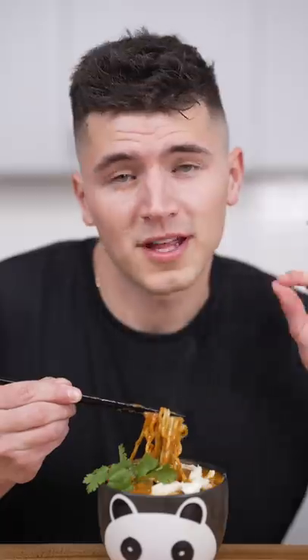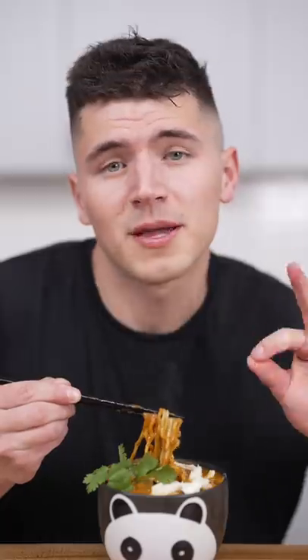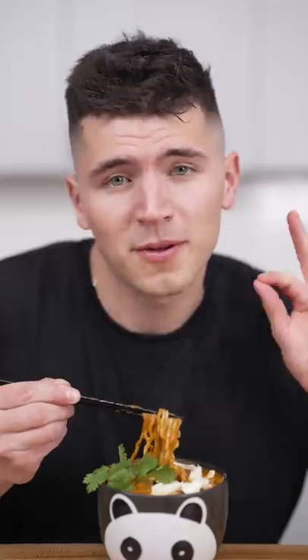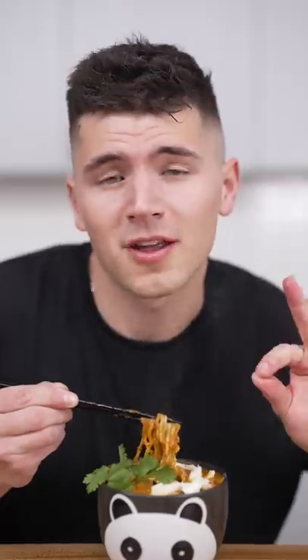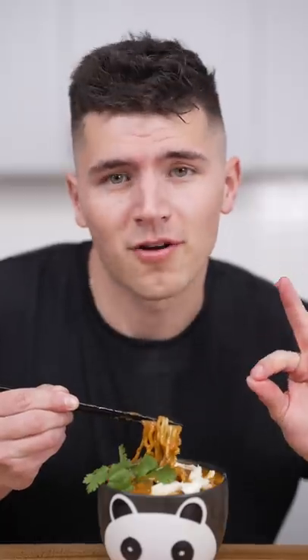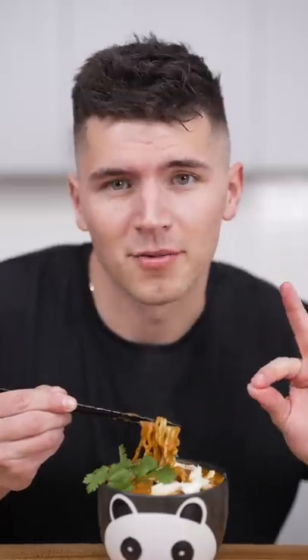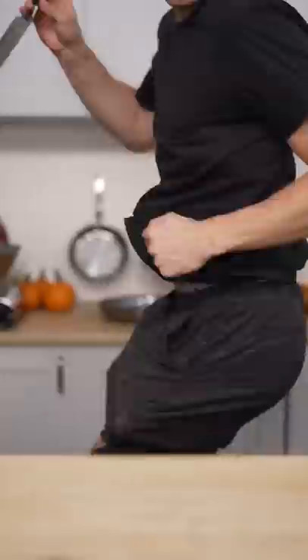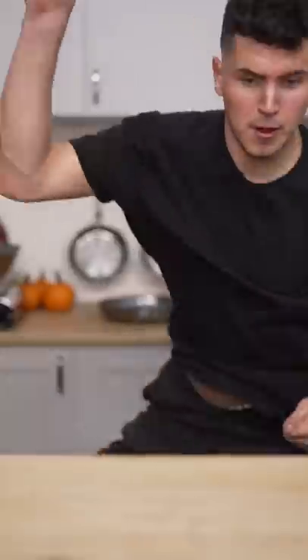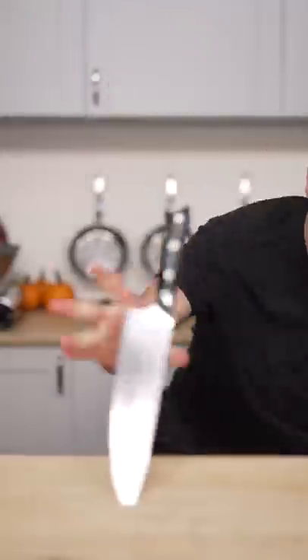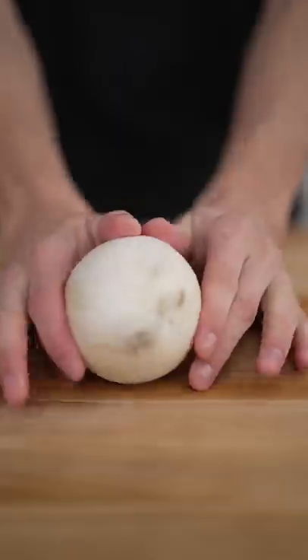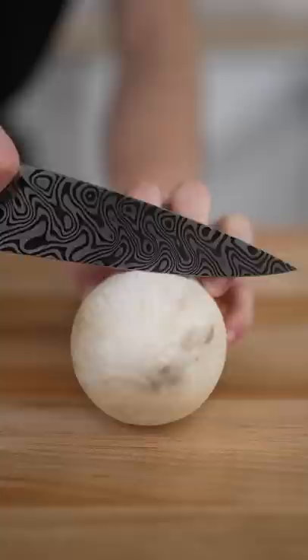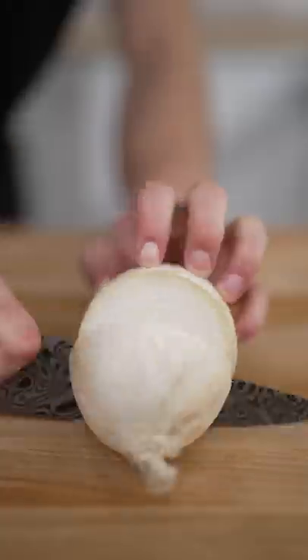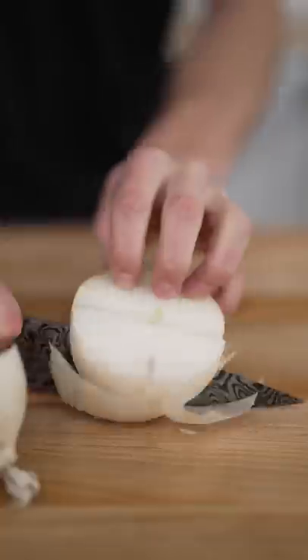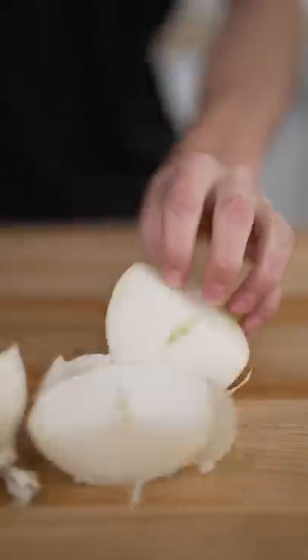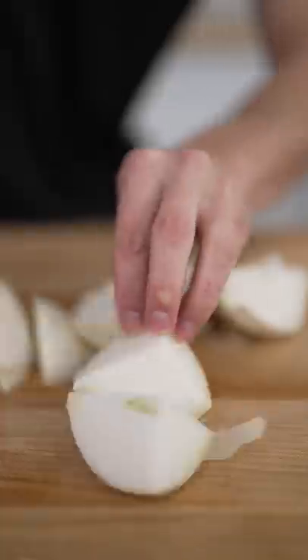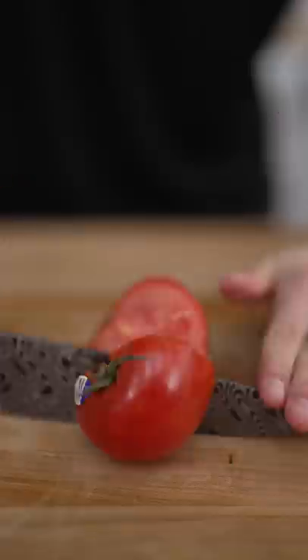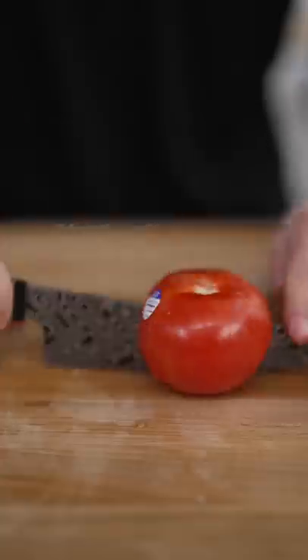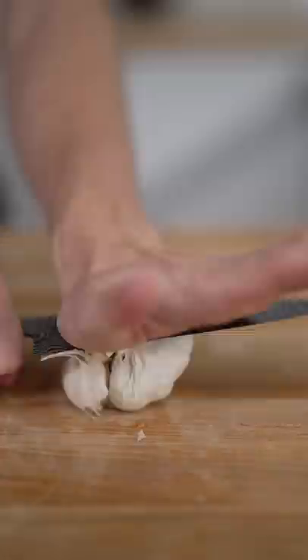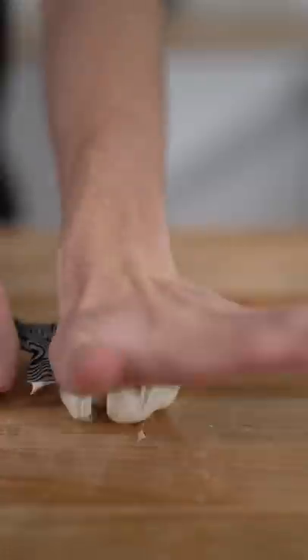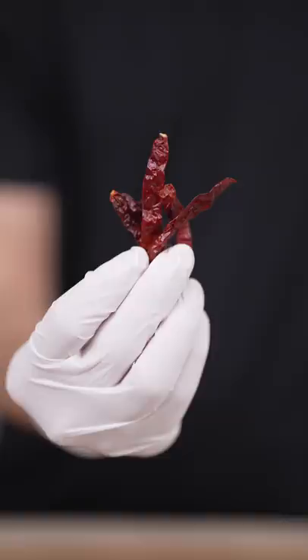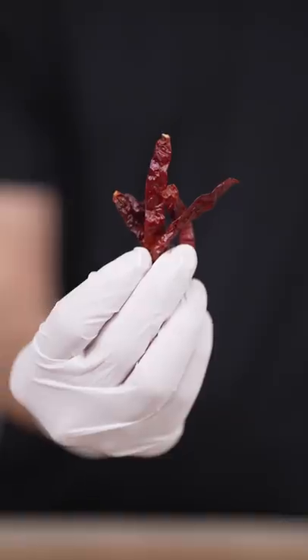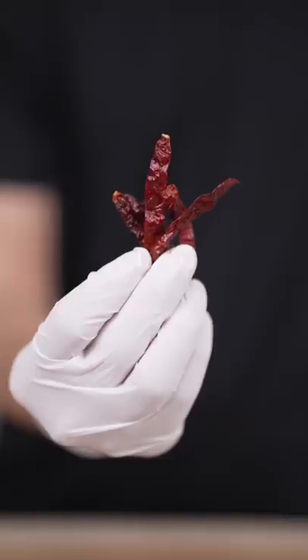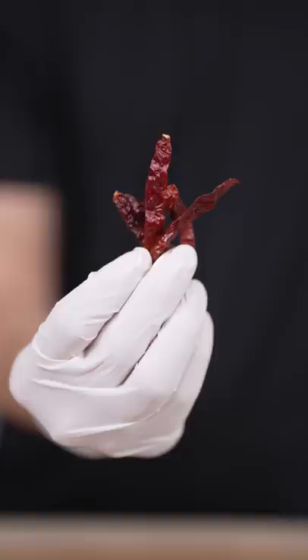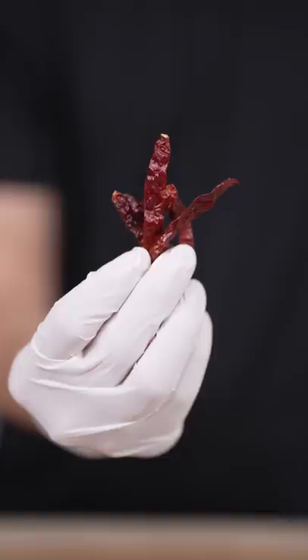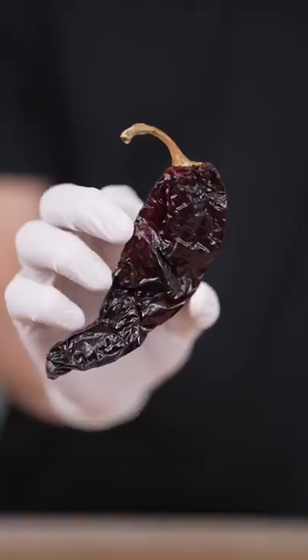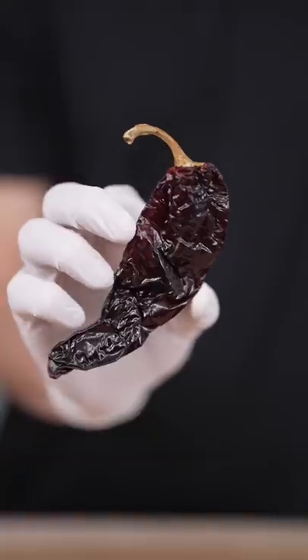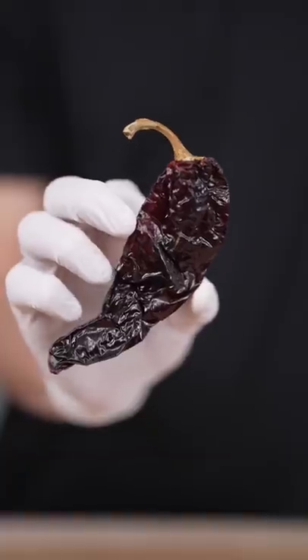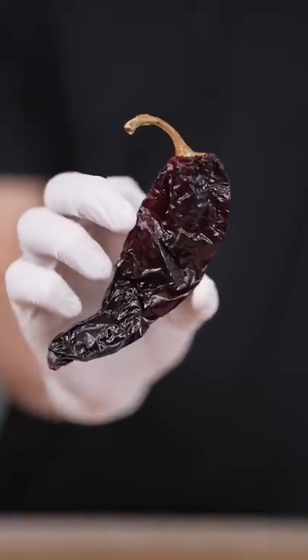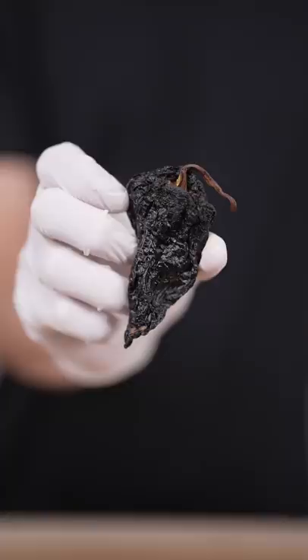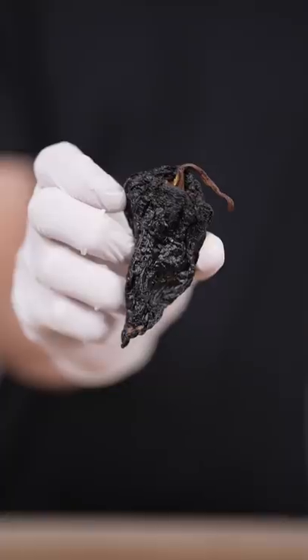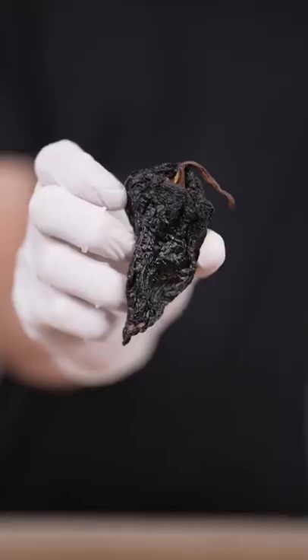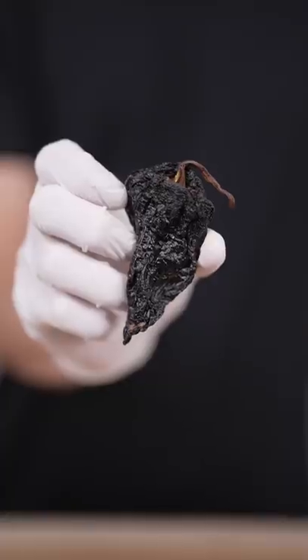Let's make Birria Ramen. Chile de arbol, chile guajillo, chile ancho.